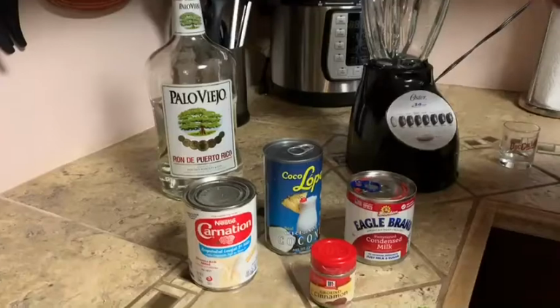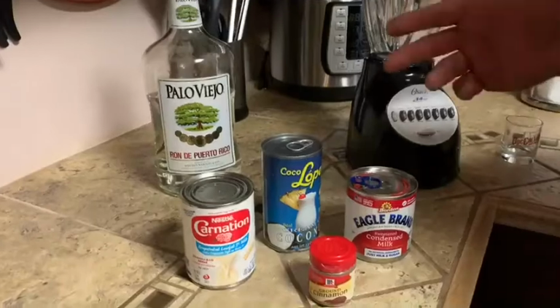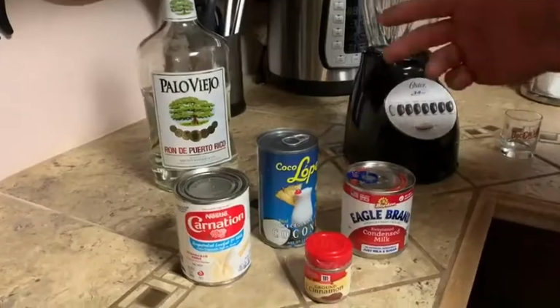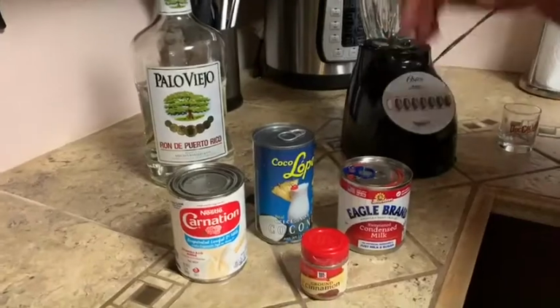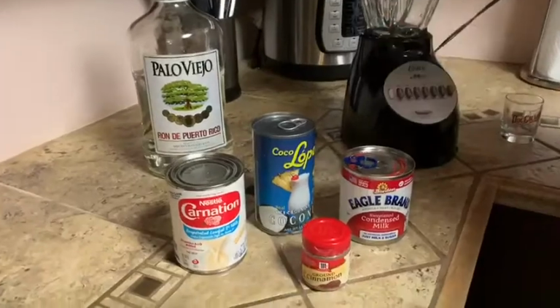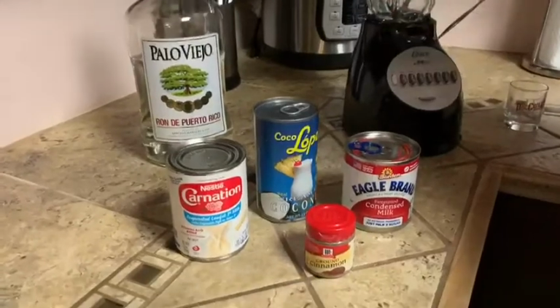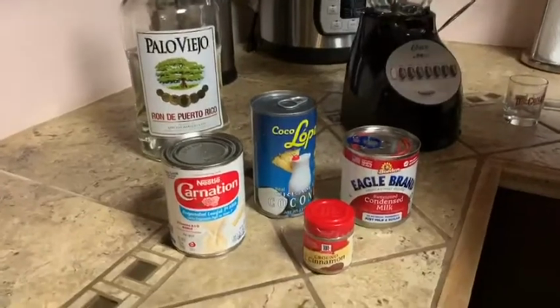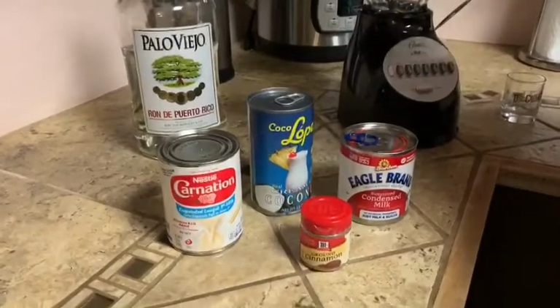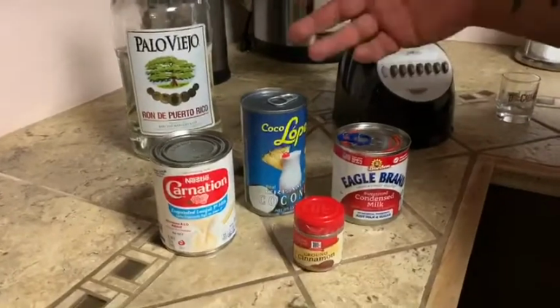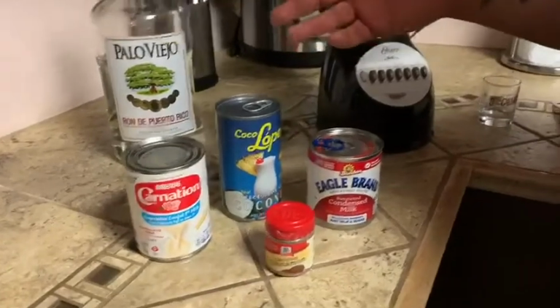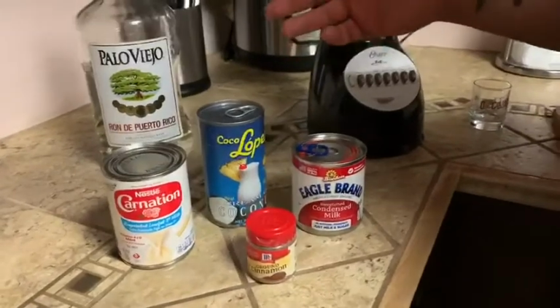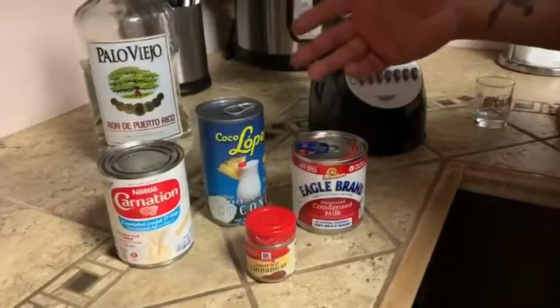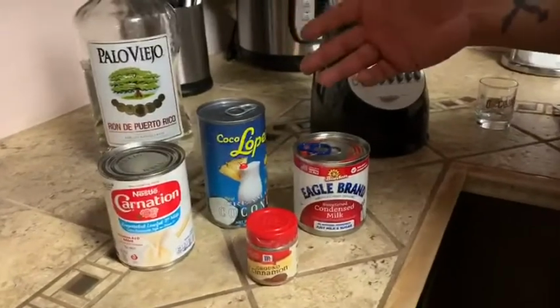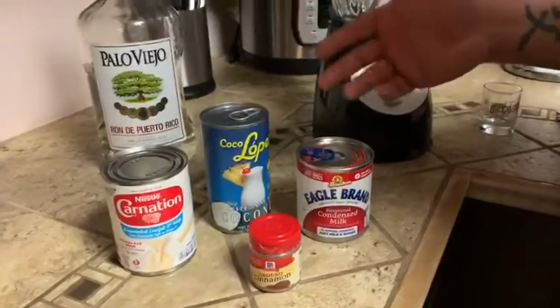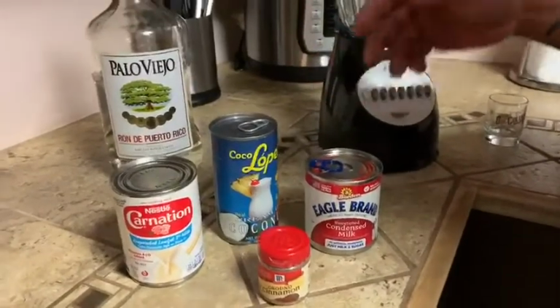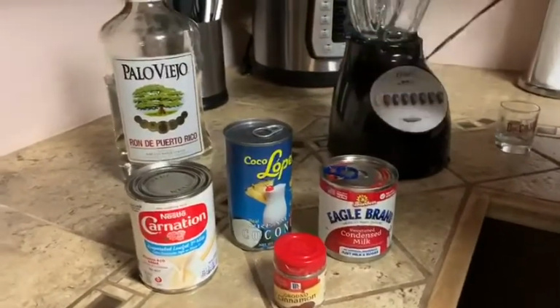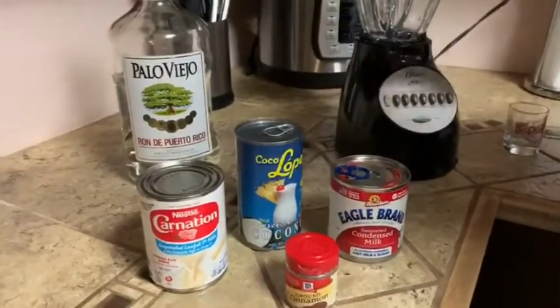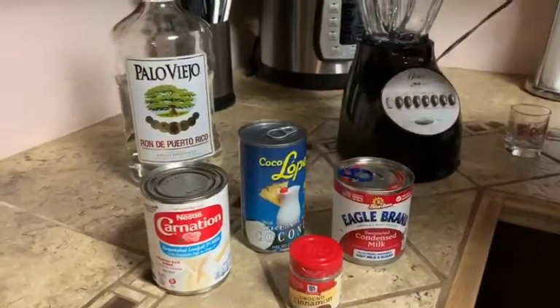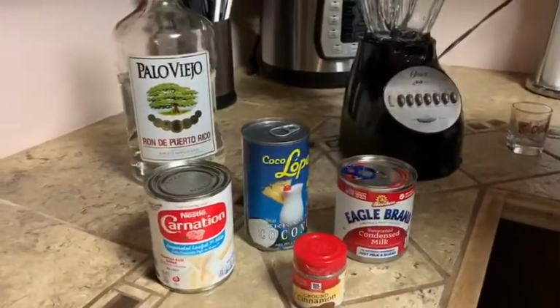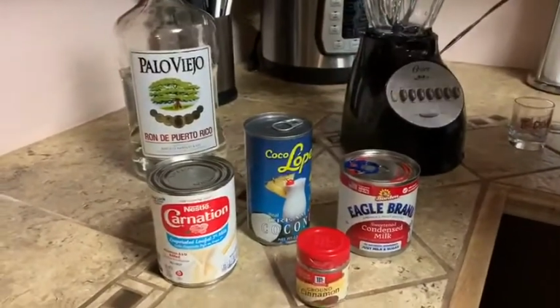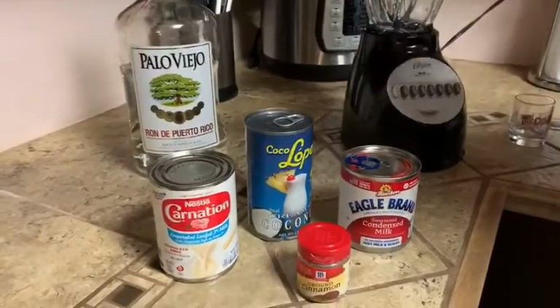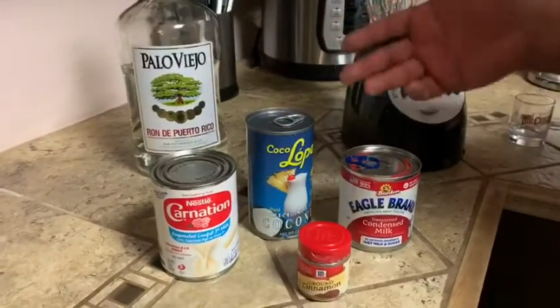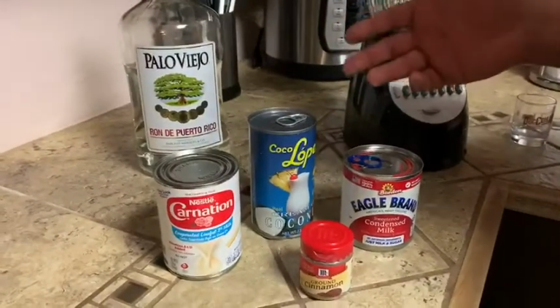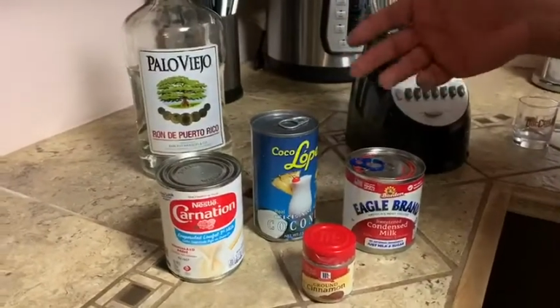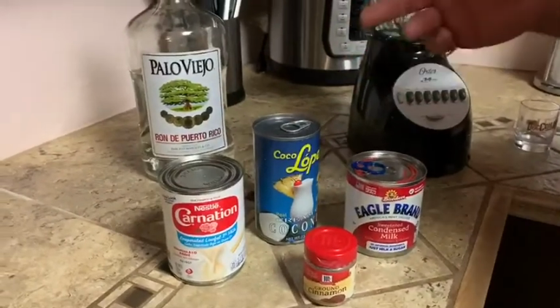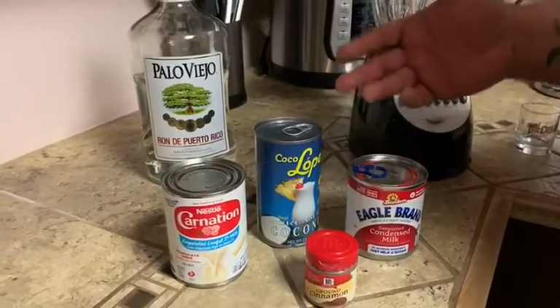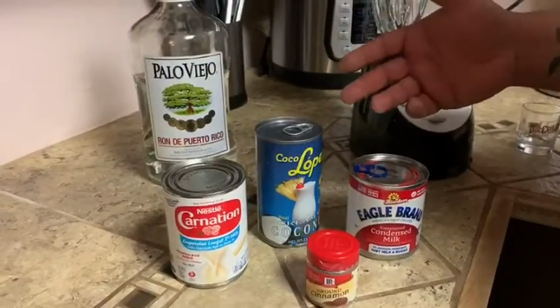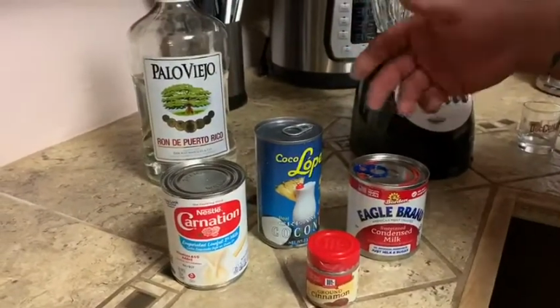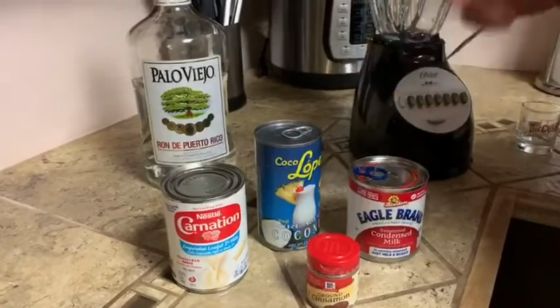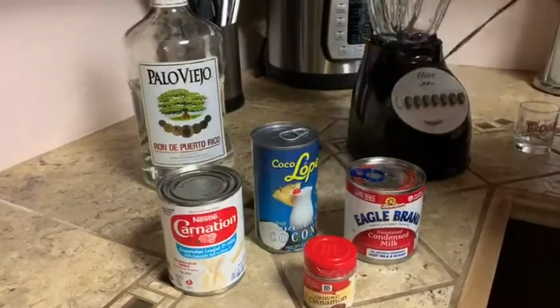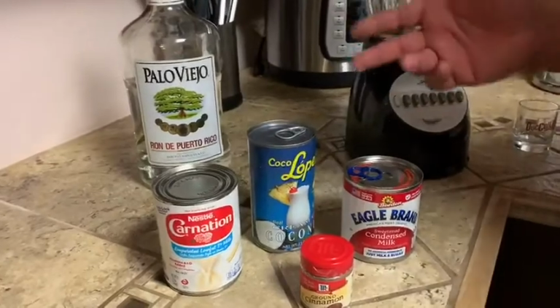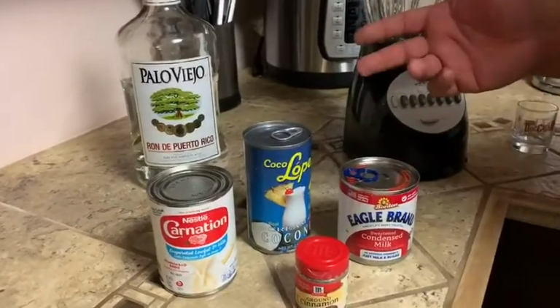Today we're going to make Puerto Rican coquito. From the 3,000 ways to do it, this is my way.